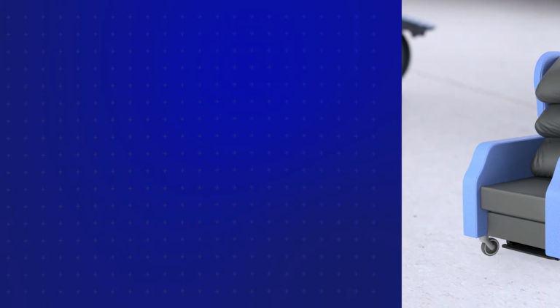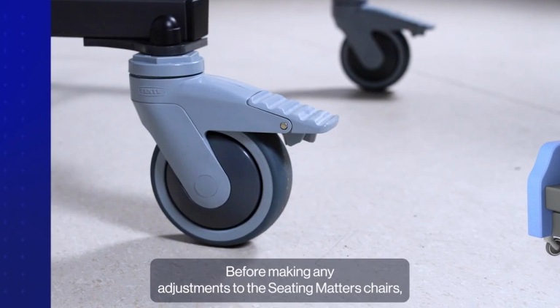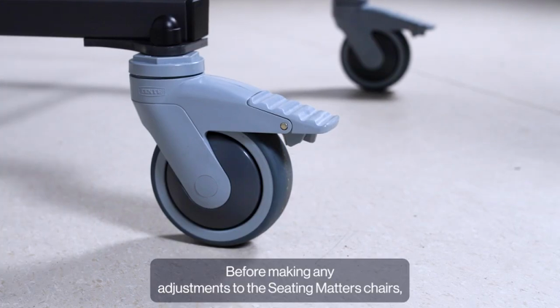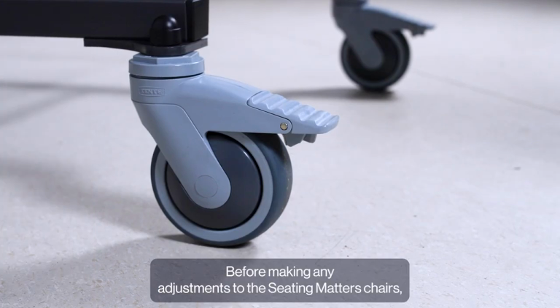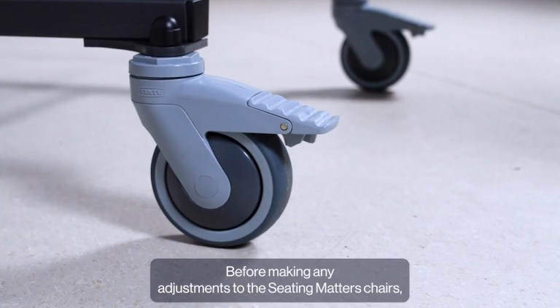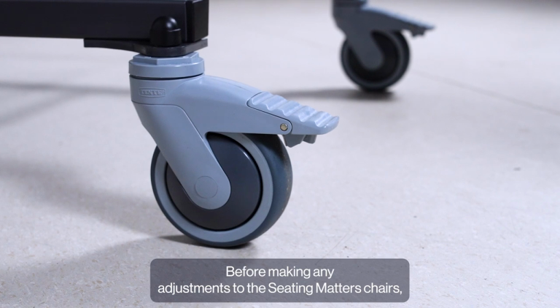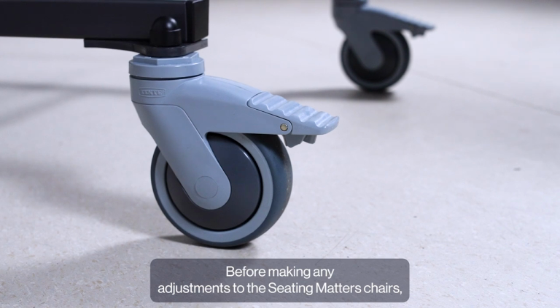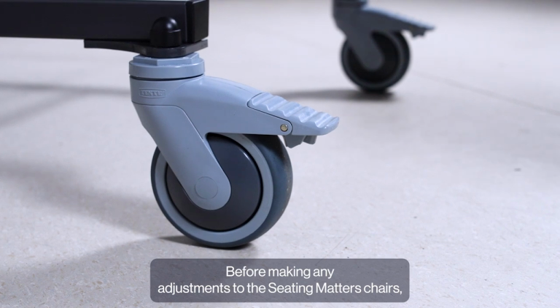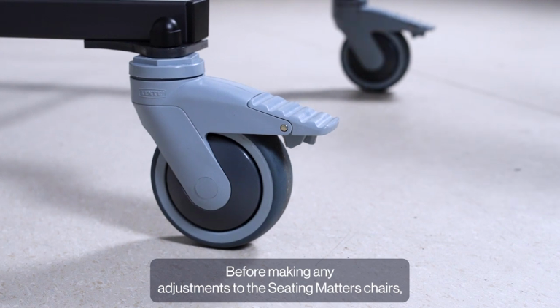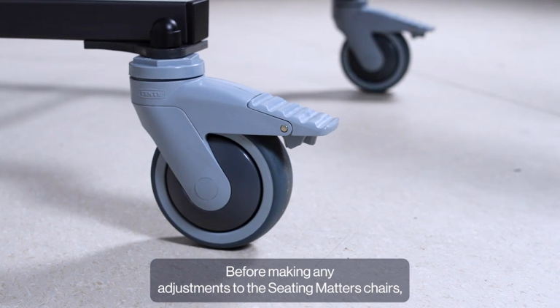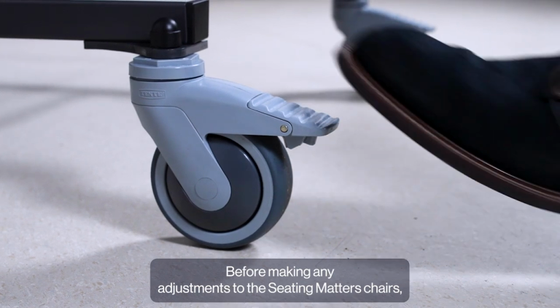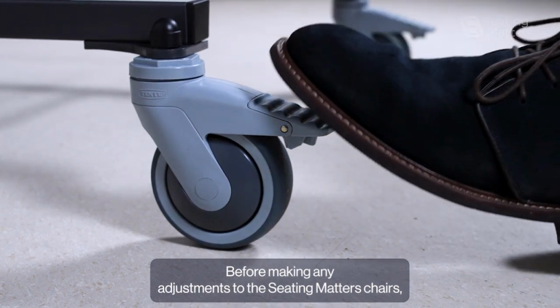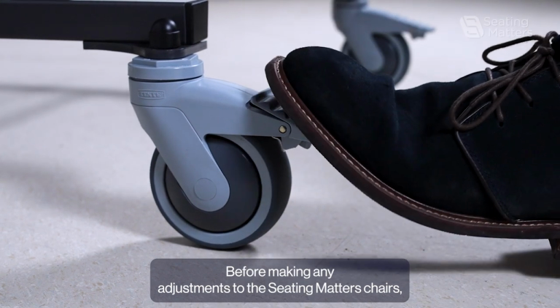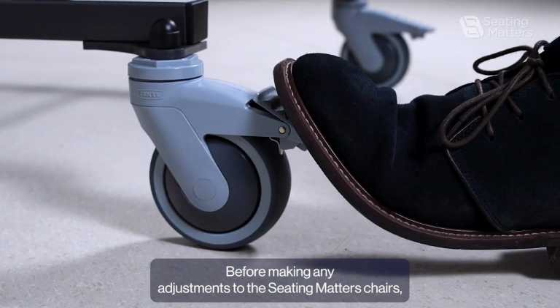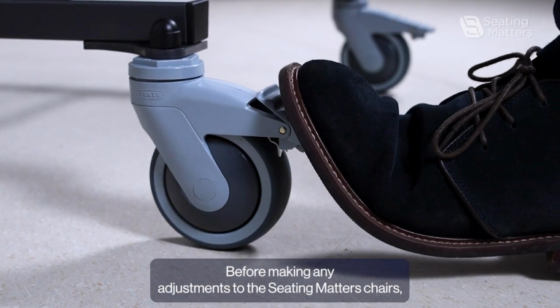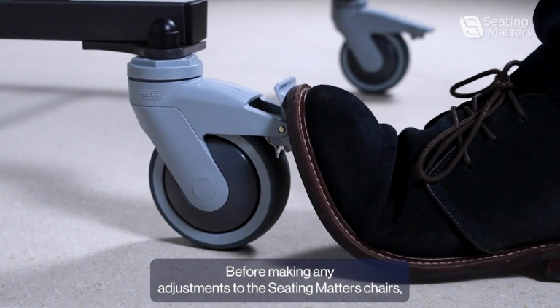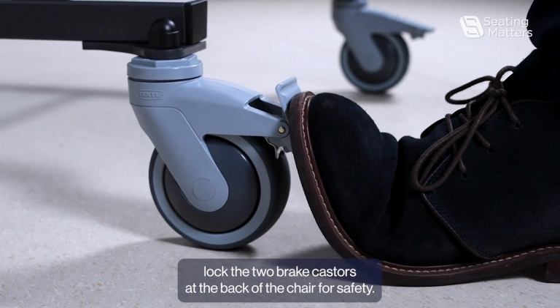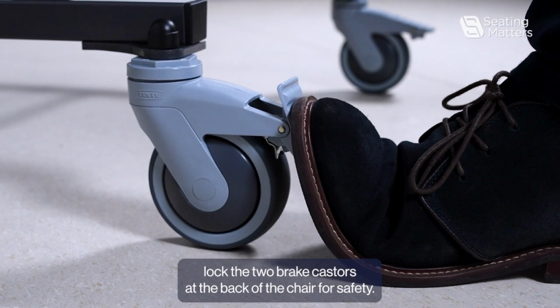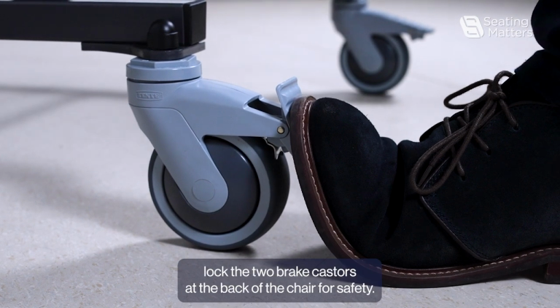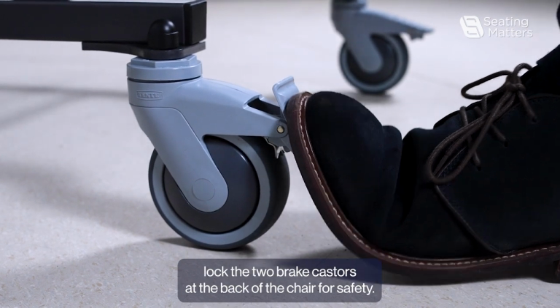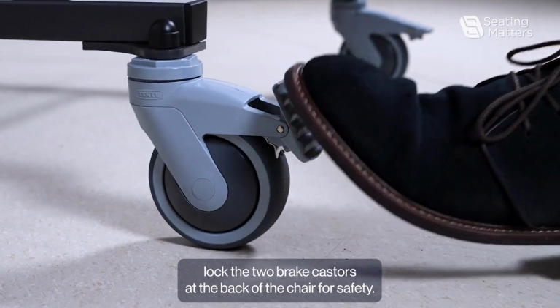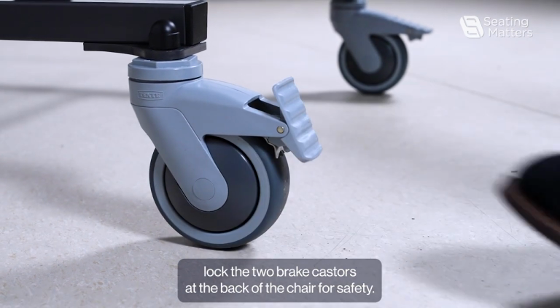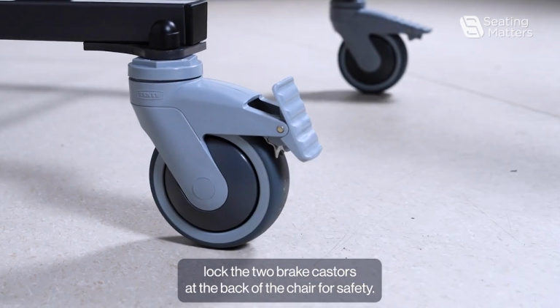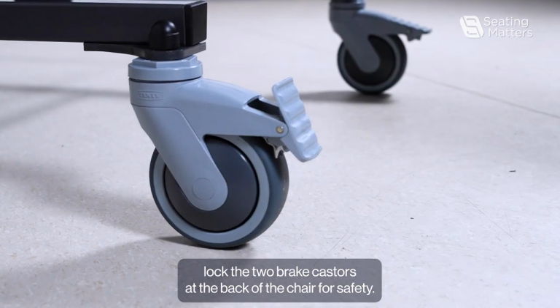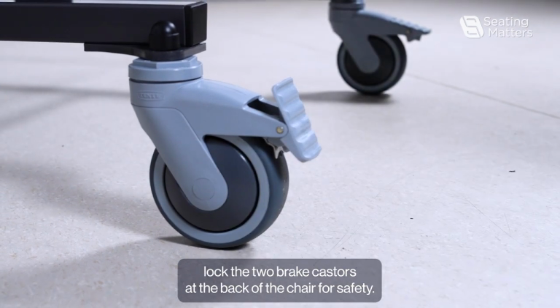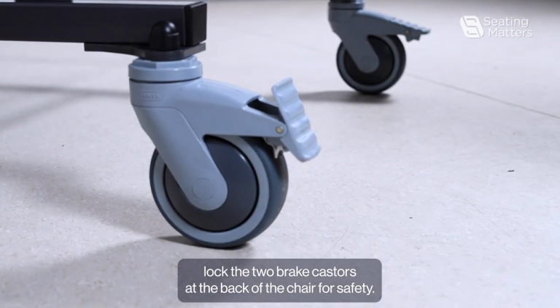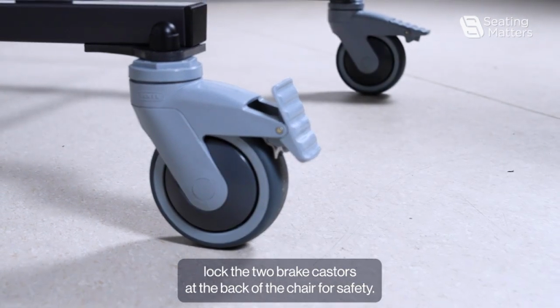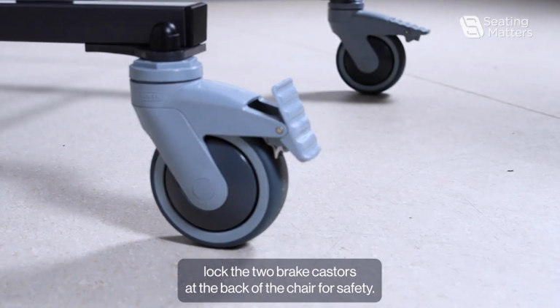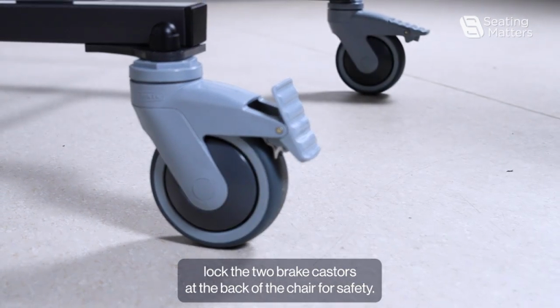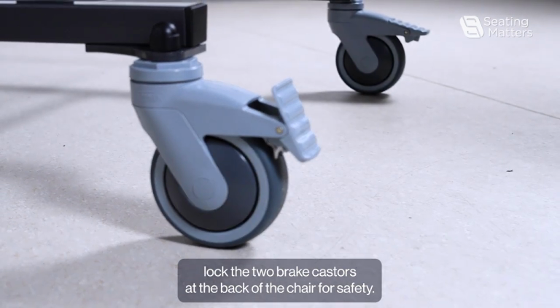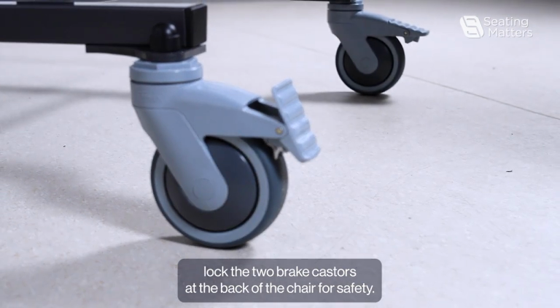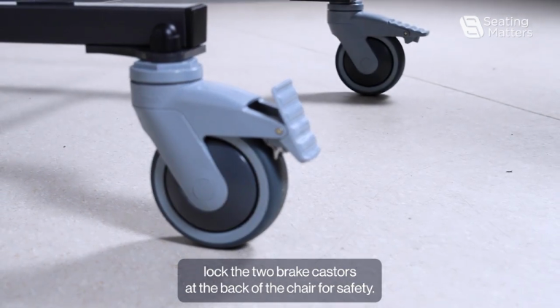Before making any adjustments to the Seat Matters chairs, lock the two brake casters at the back of the chair for safety.